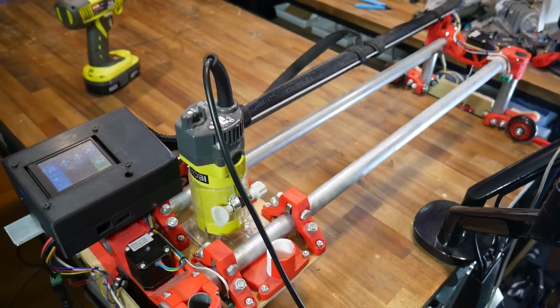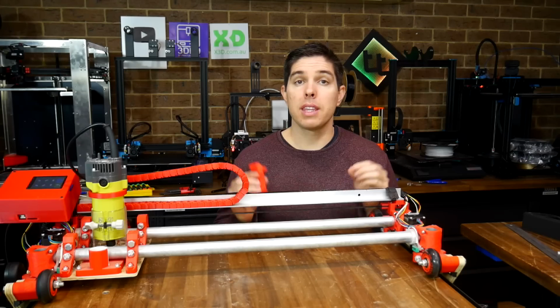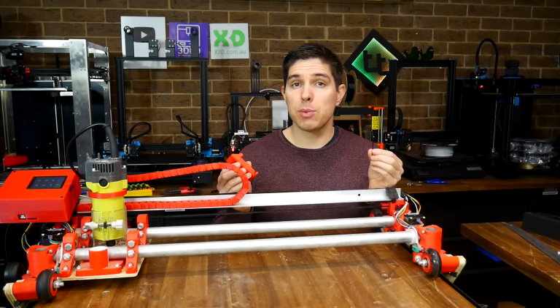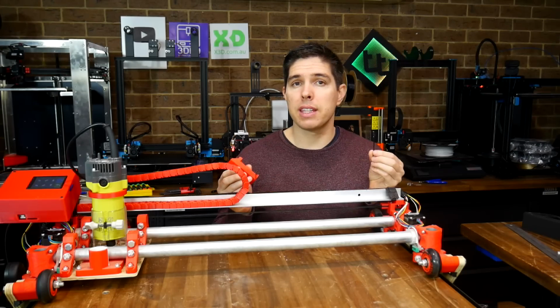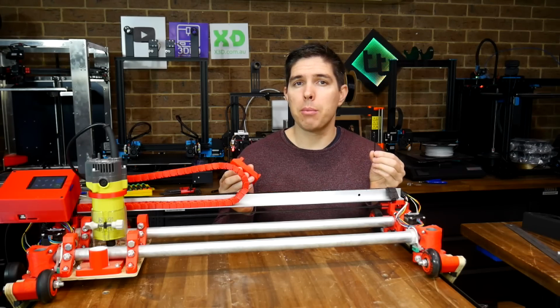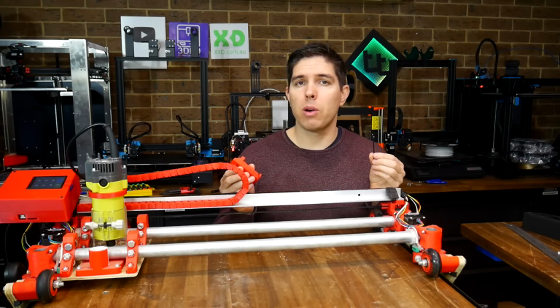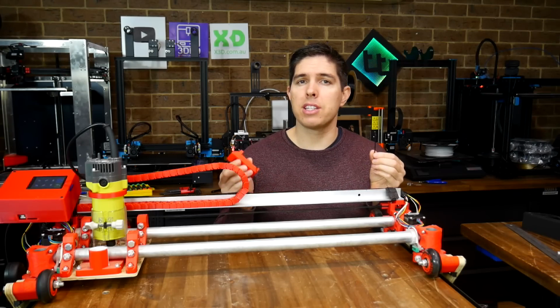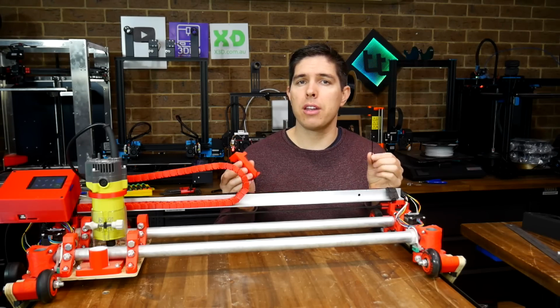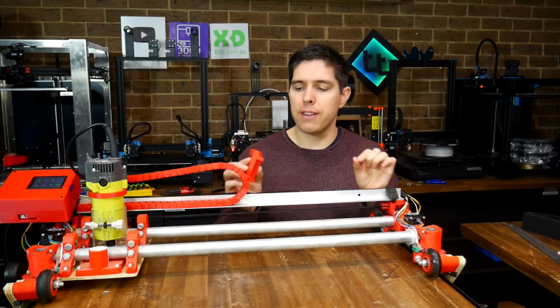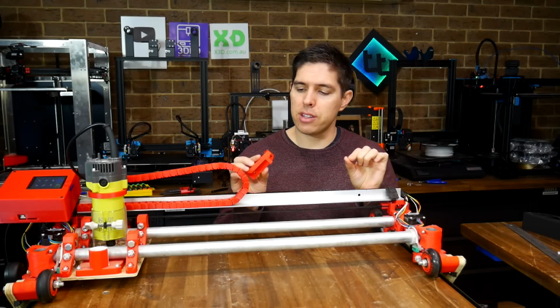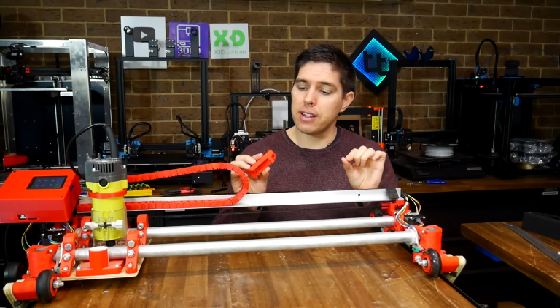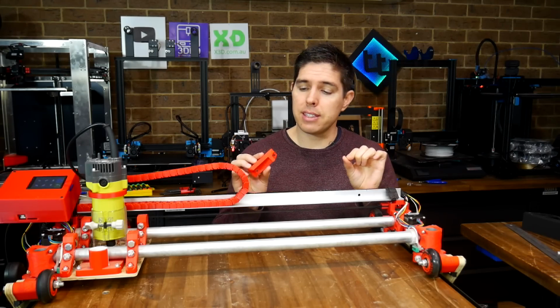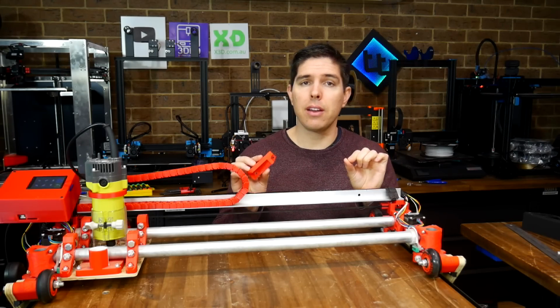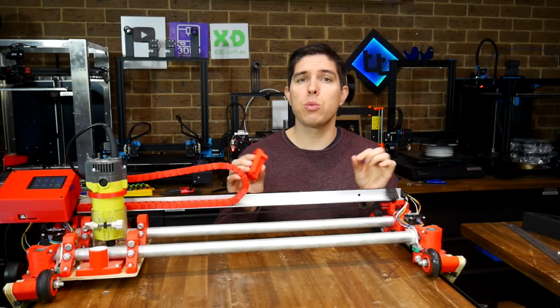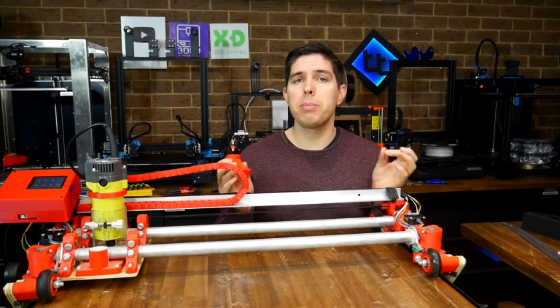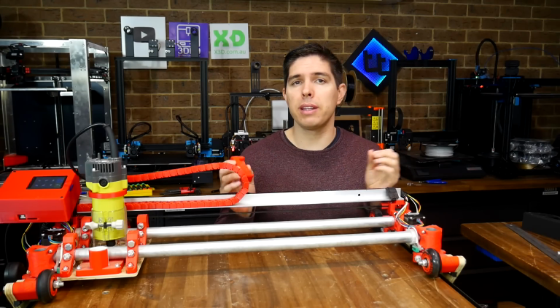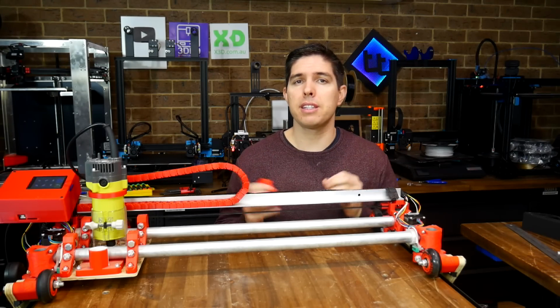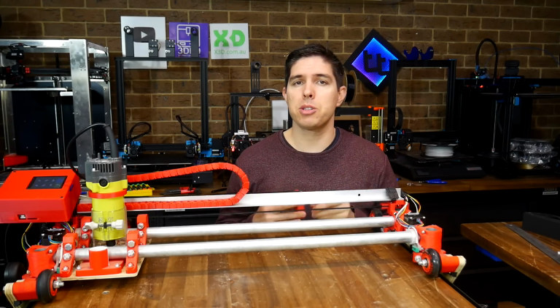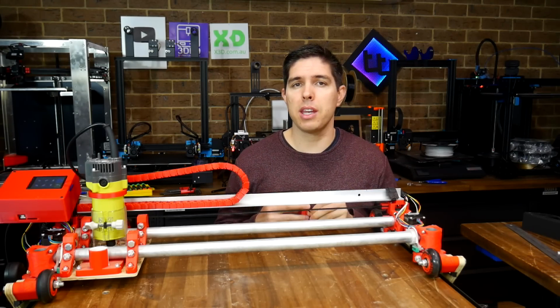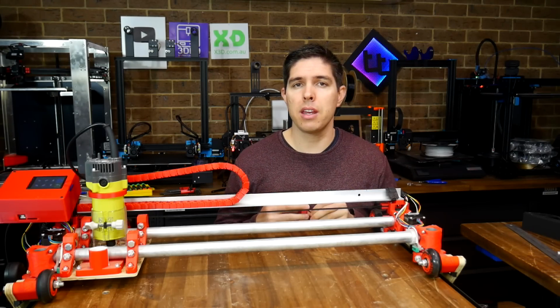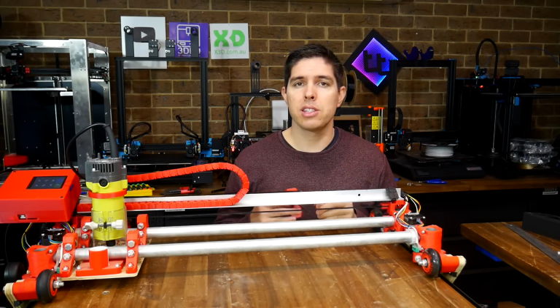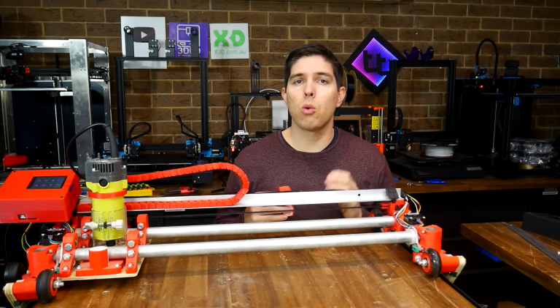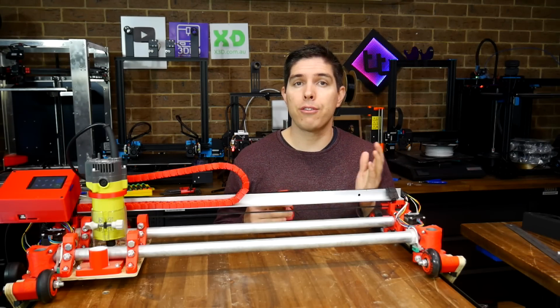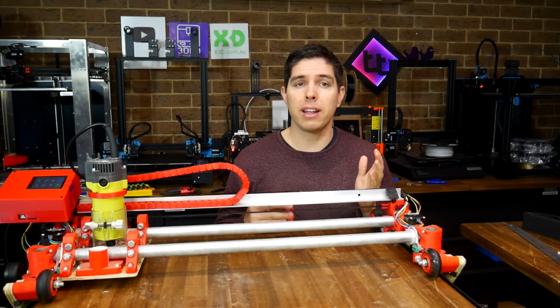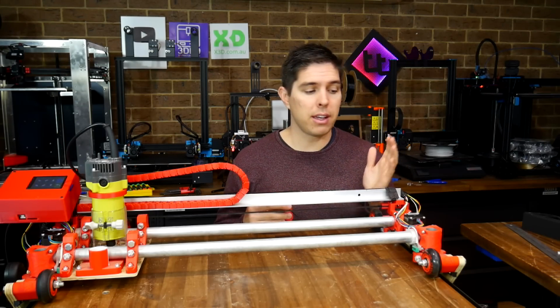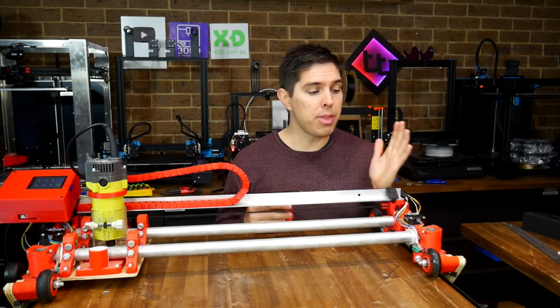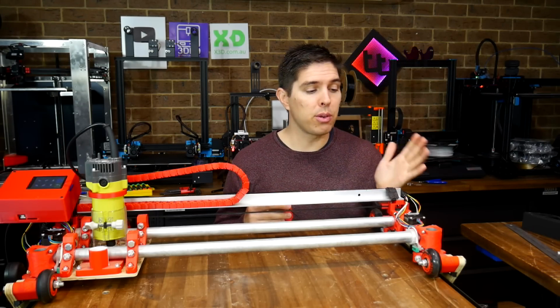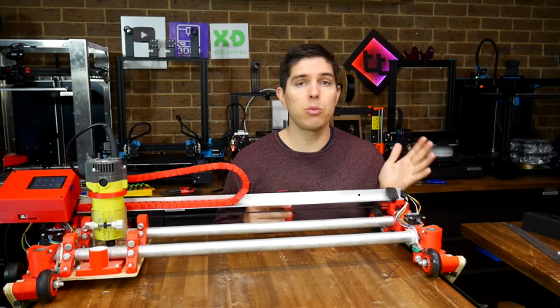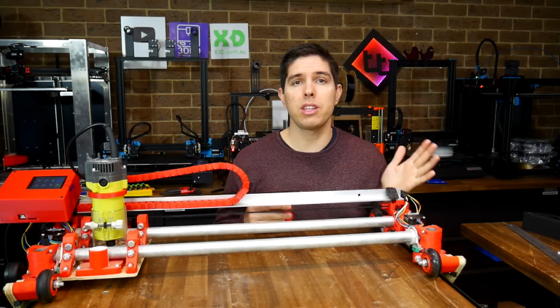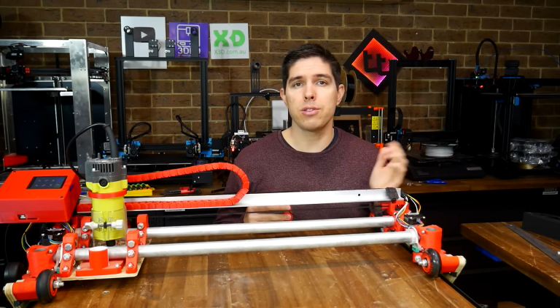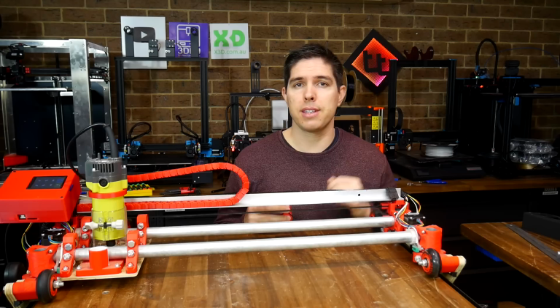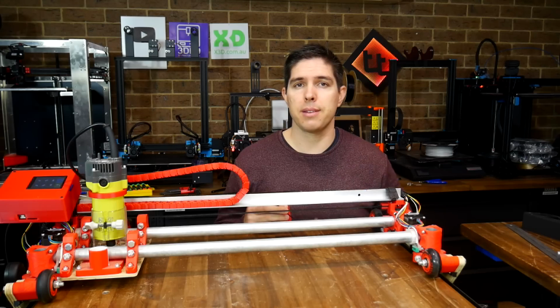The belt tensioning system for both X and Y is now completely overhauled and operational. This was the number one design feature I disliked when building this machine, so quite frankly I'm thrilled with the new system.